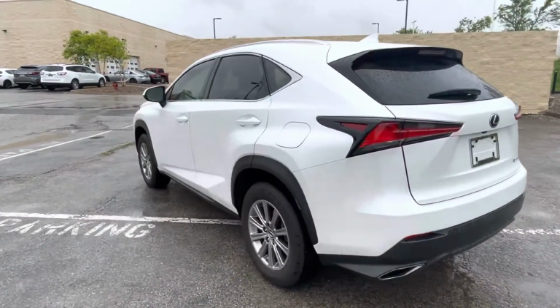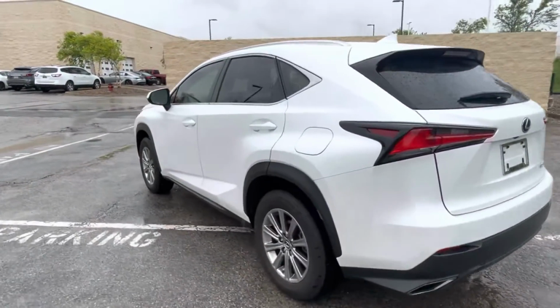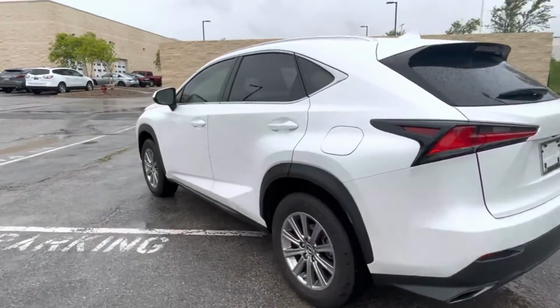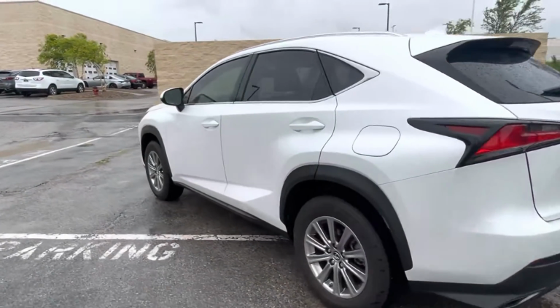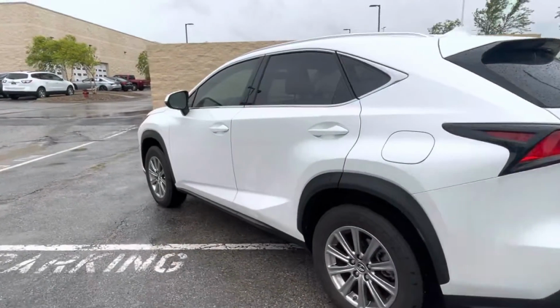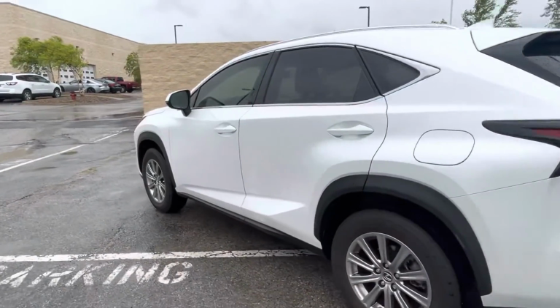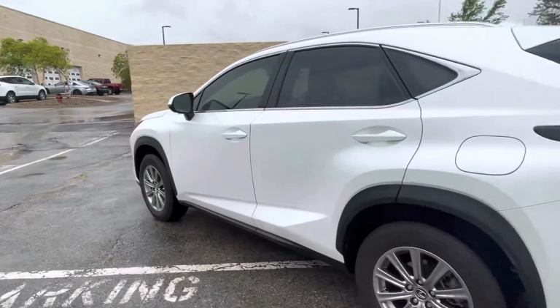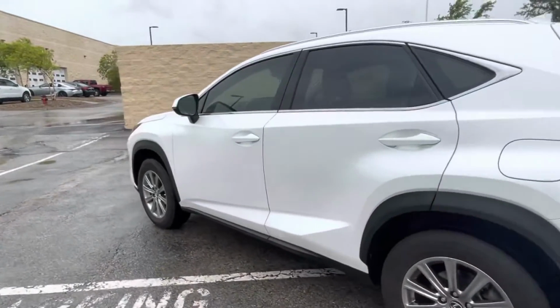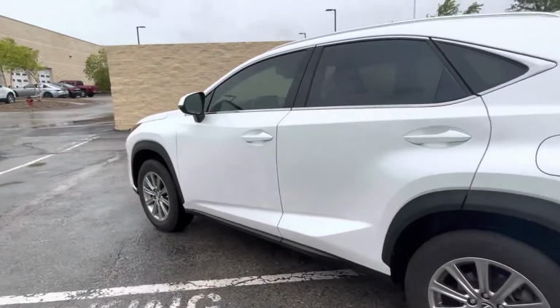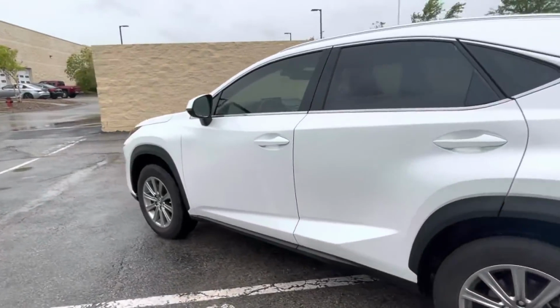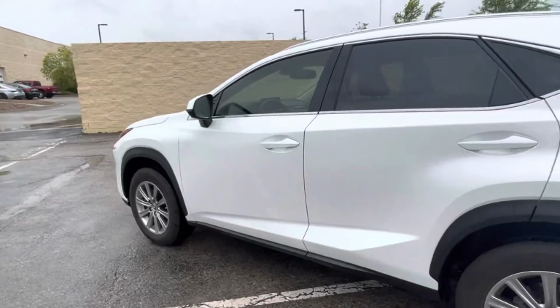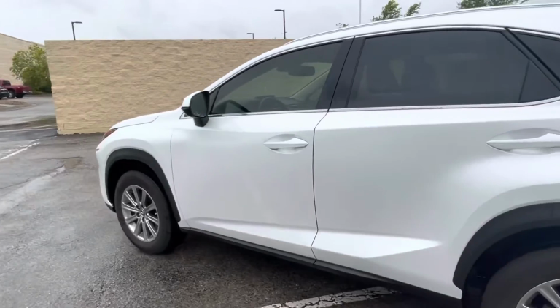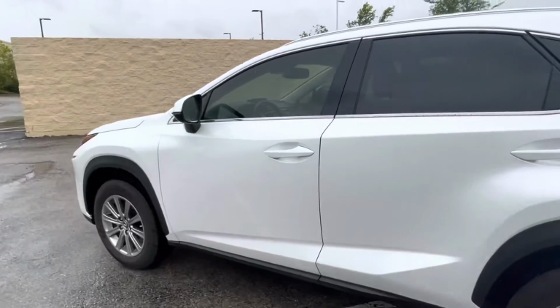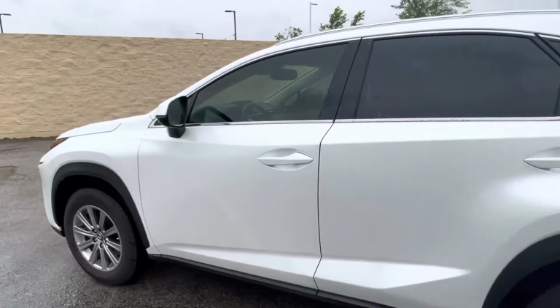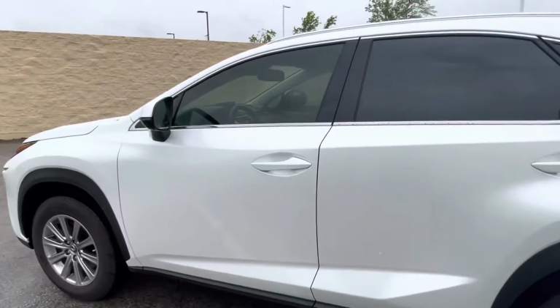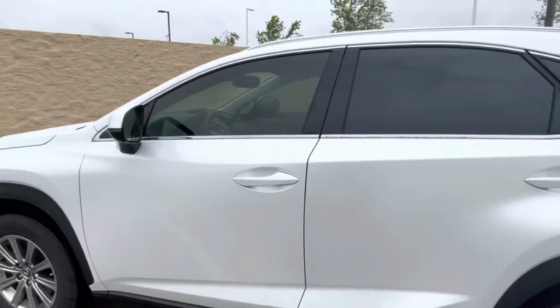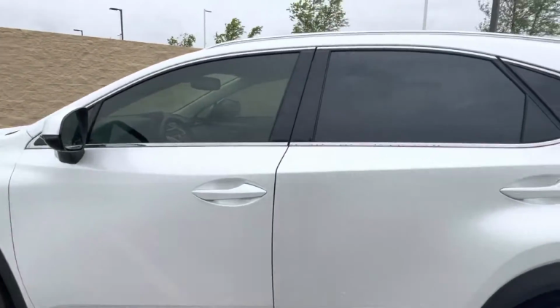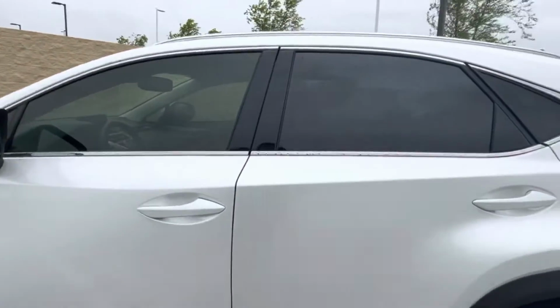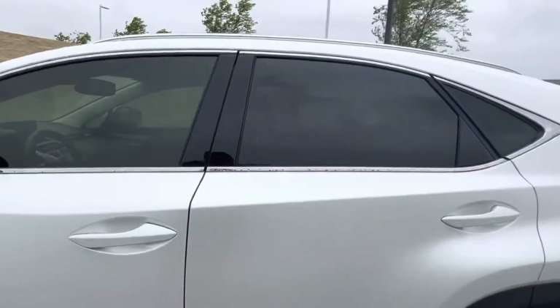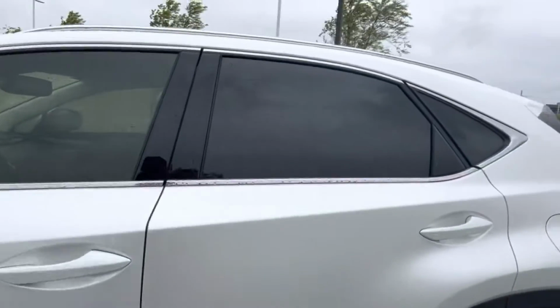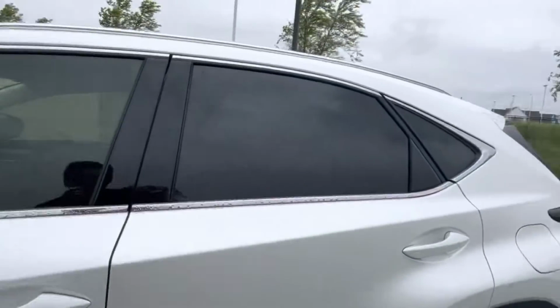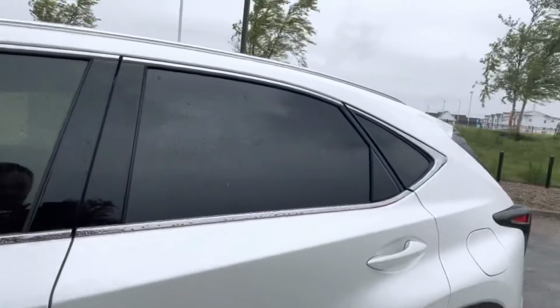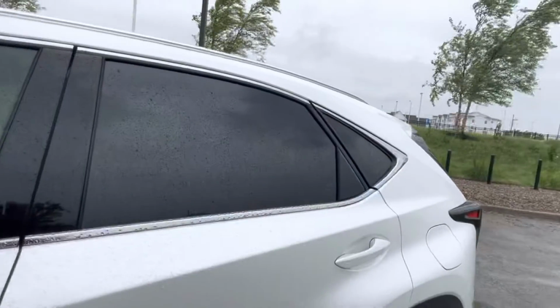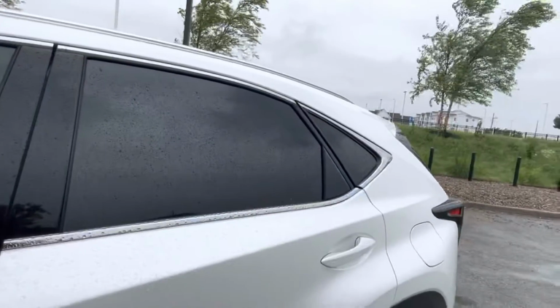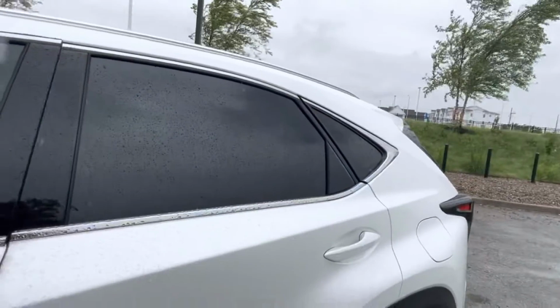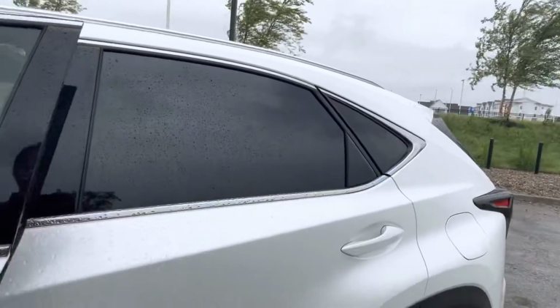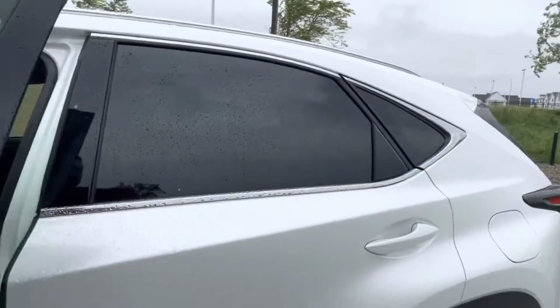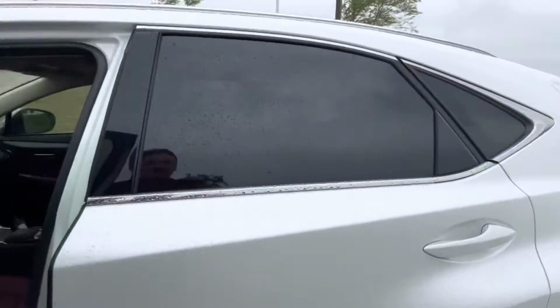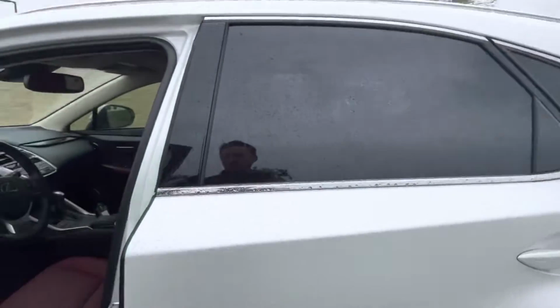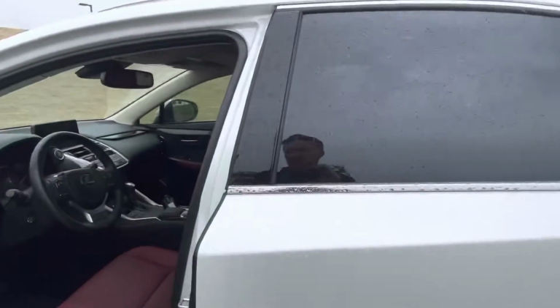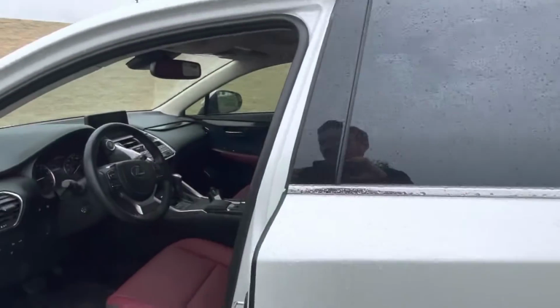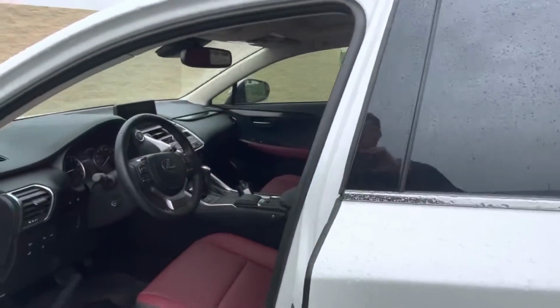The outside of this car is really nice. Again, it's just a 2021, so no dings, dents, or scratches. This one will be certified.